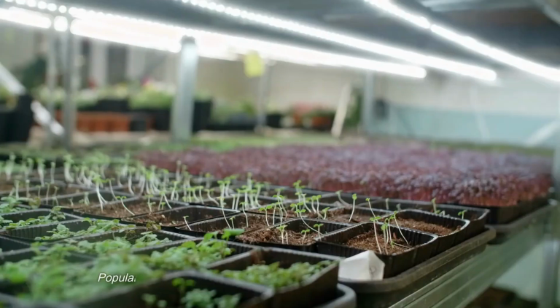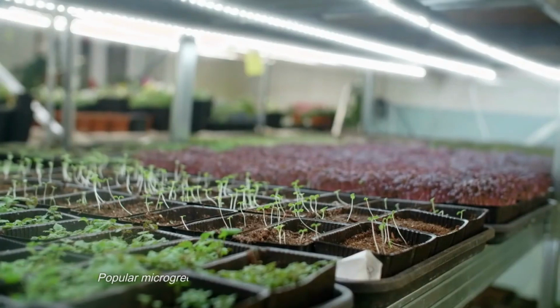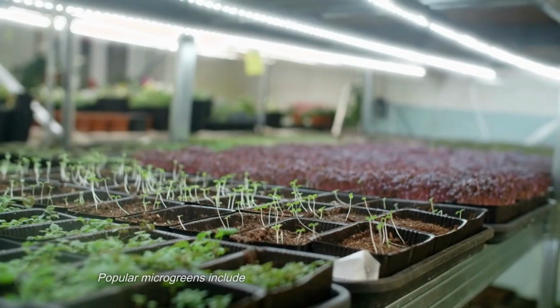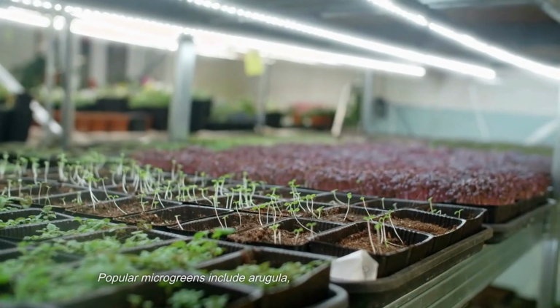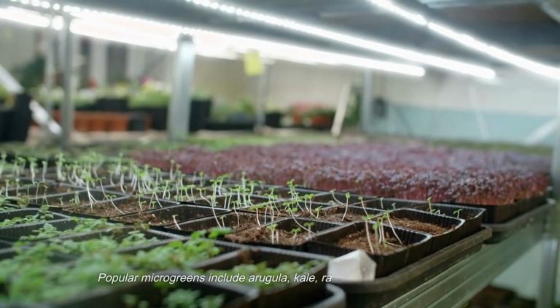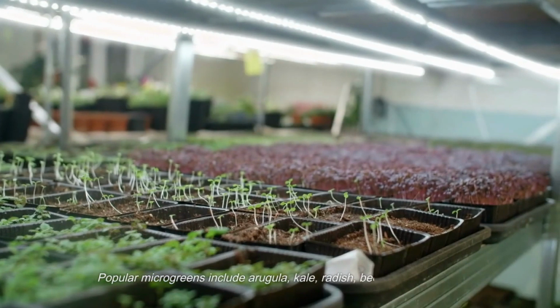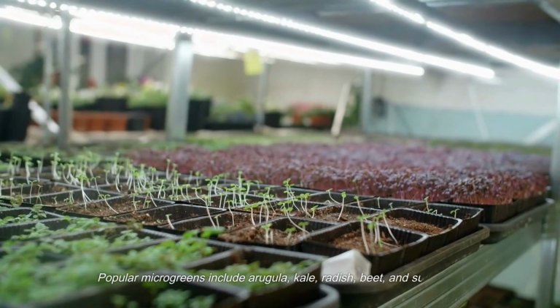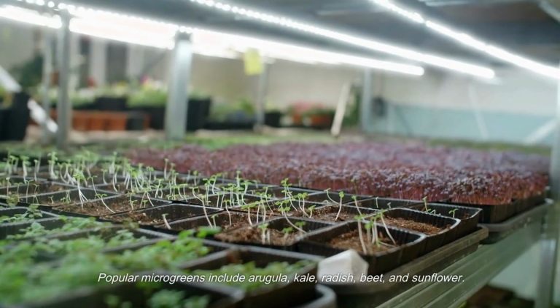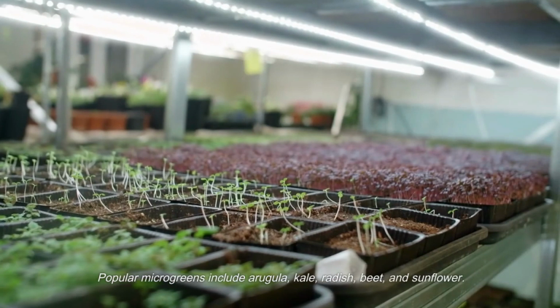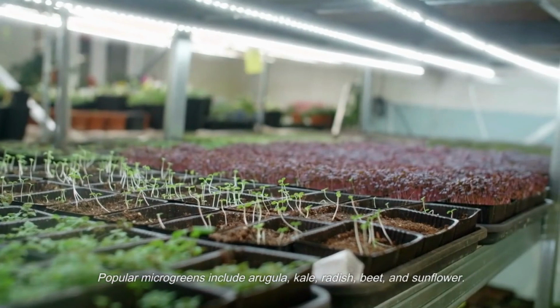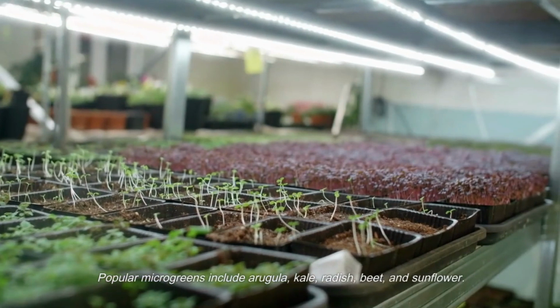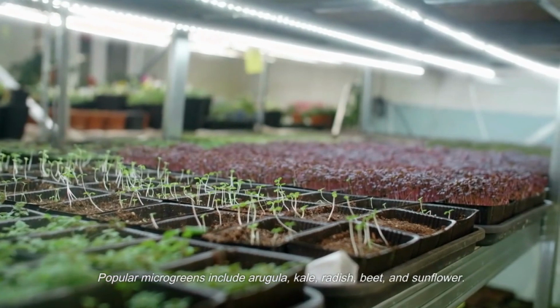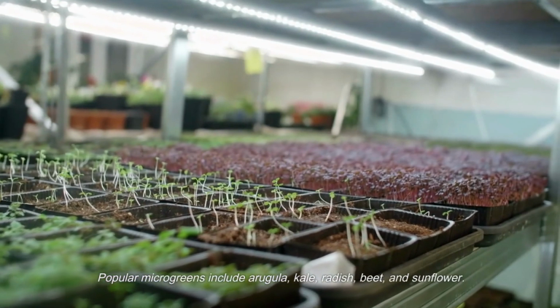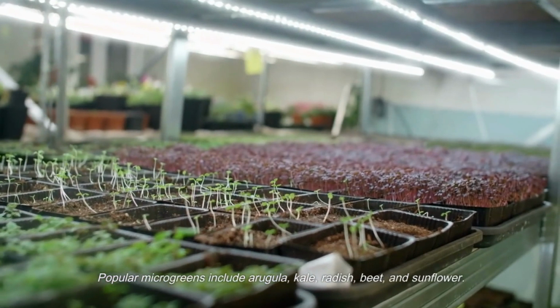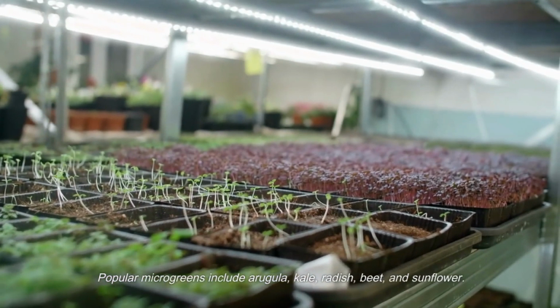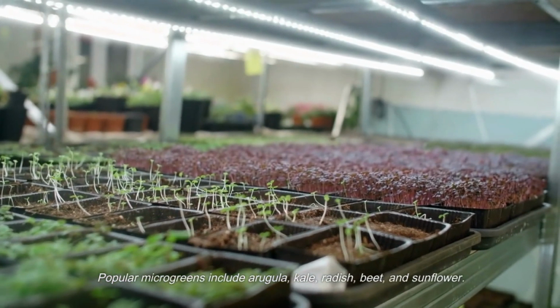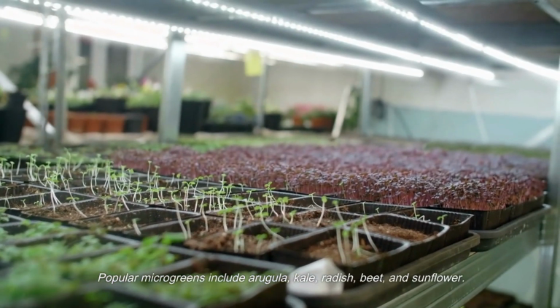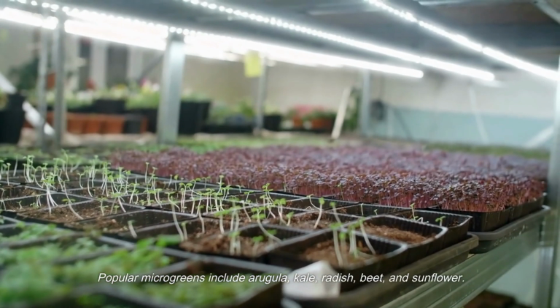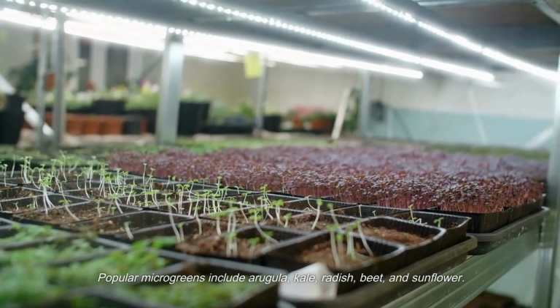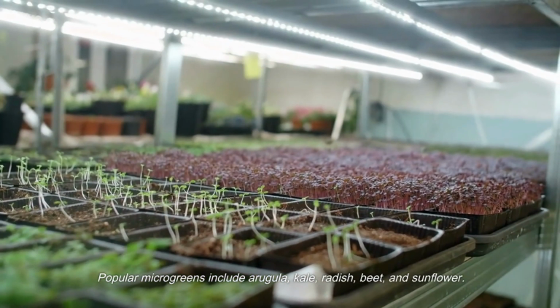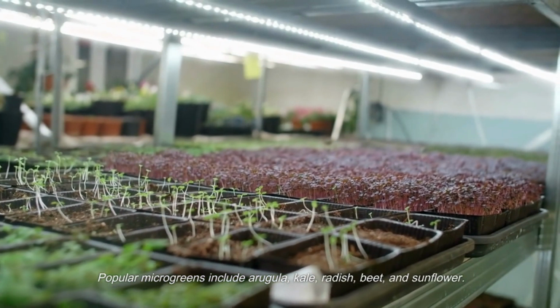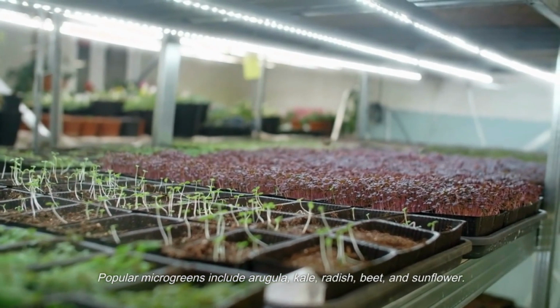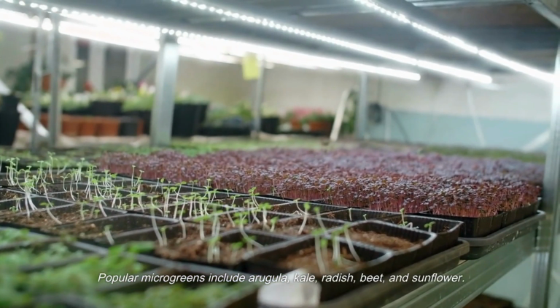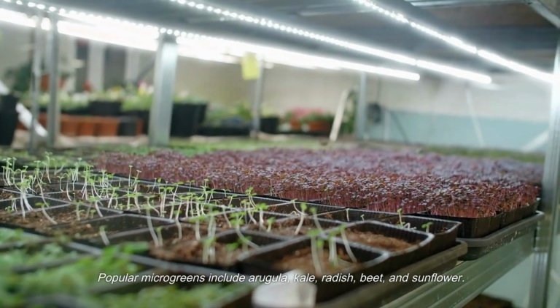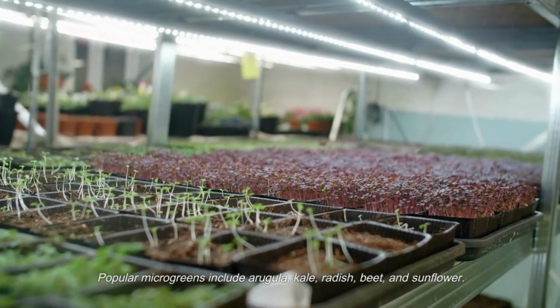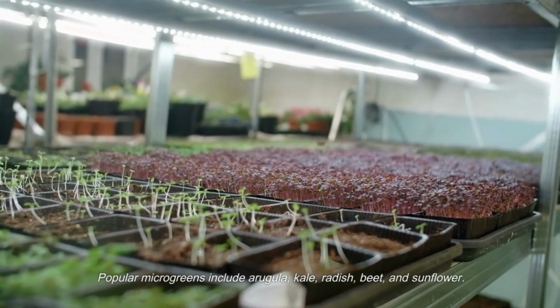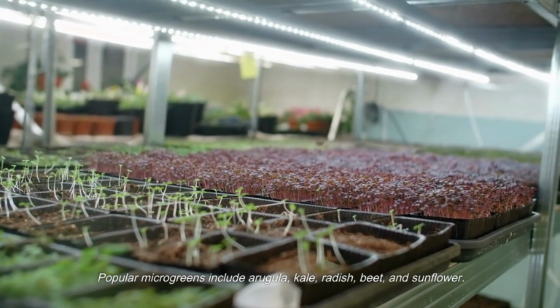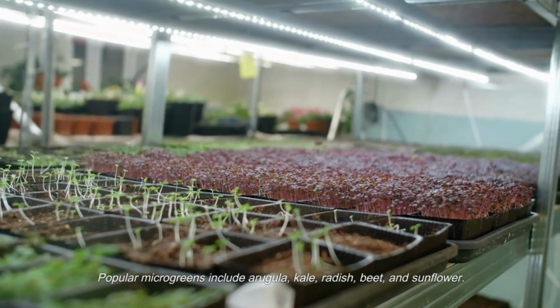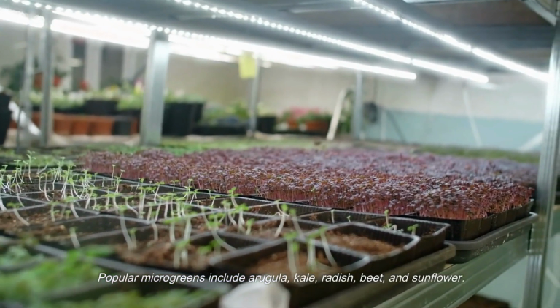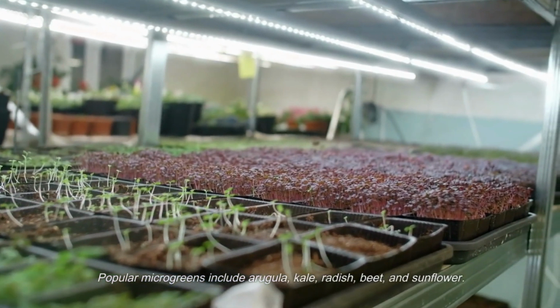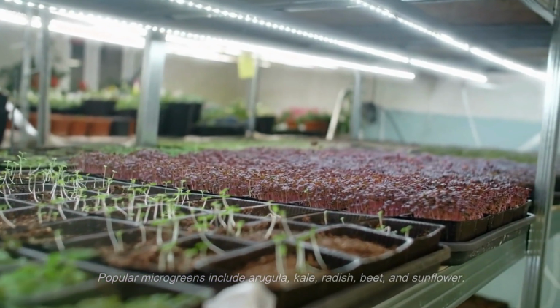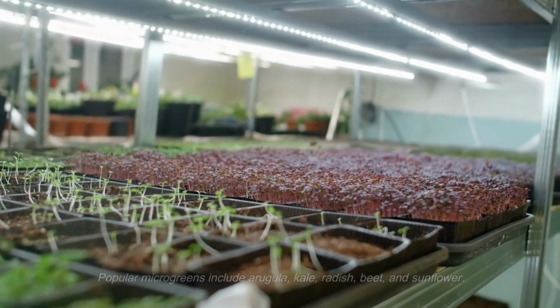Popular microgreens include arugula, kale, radish, beet, and sunflower.